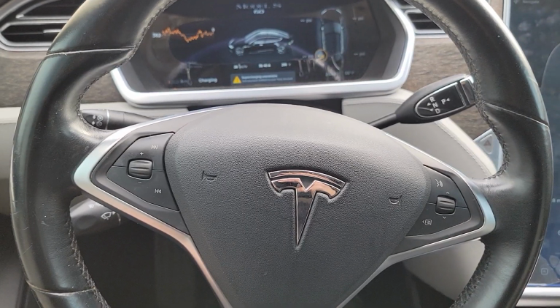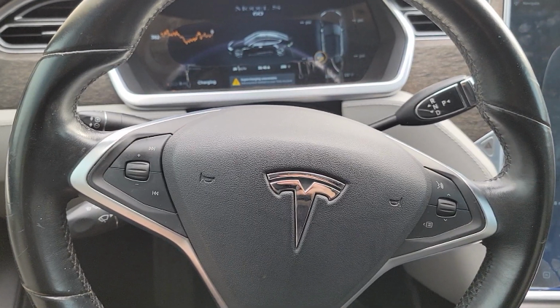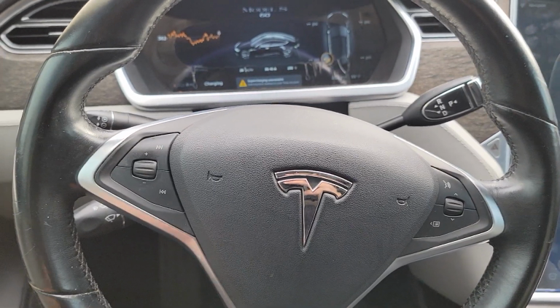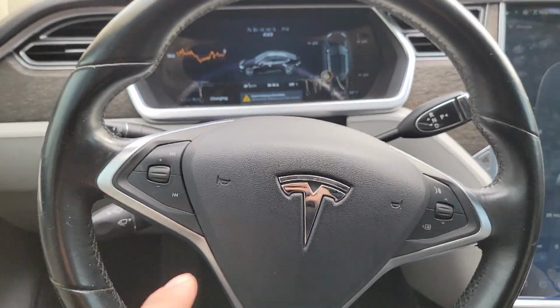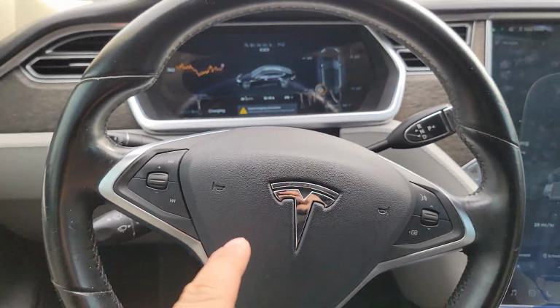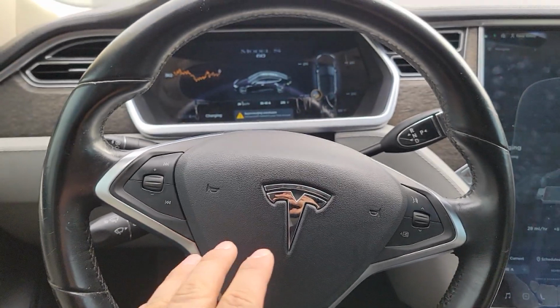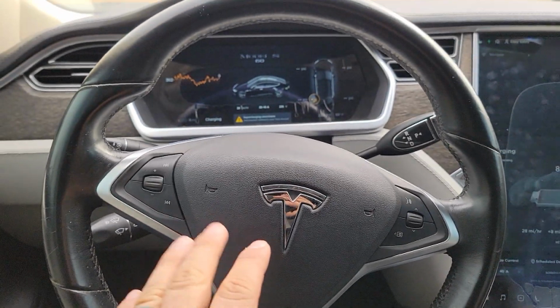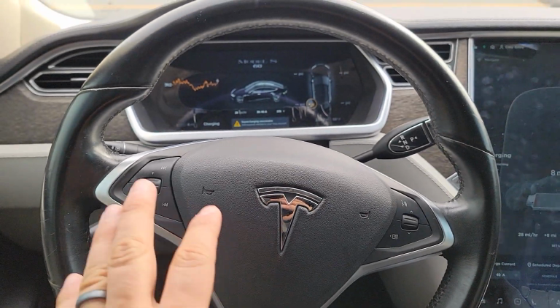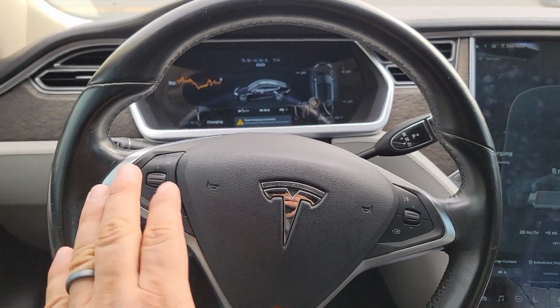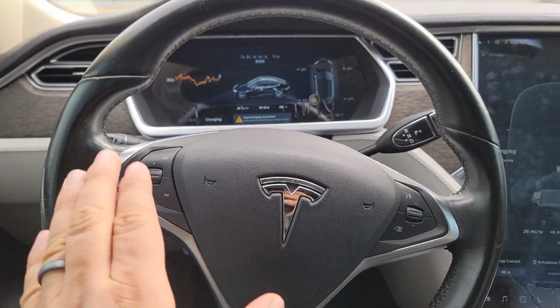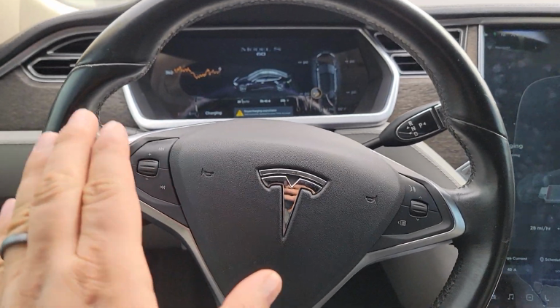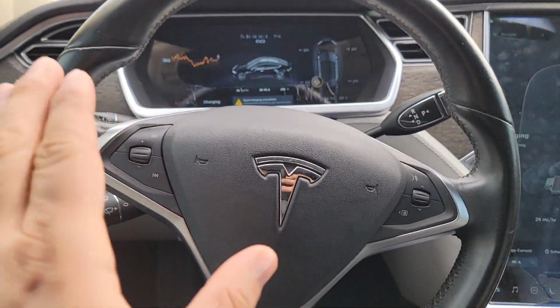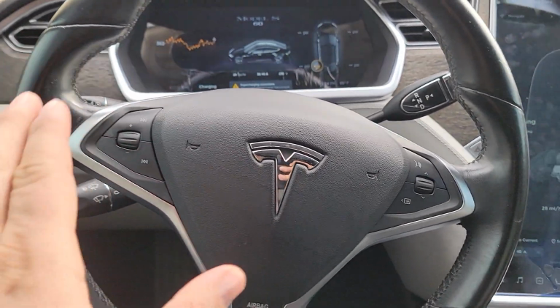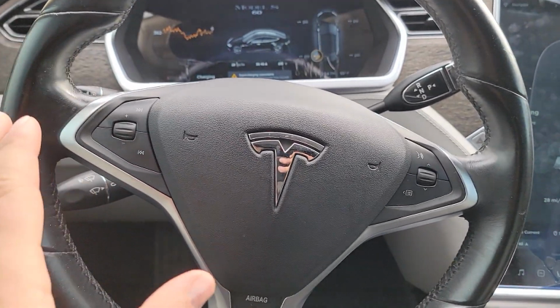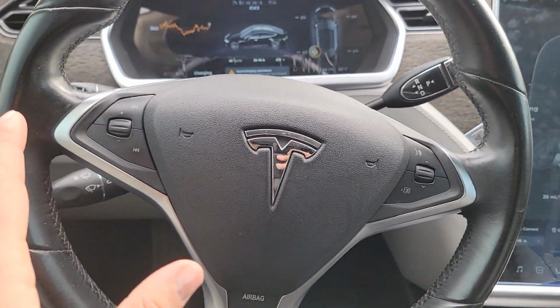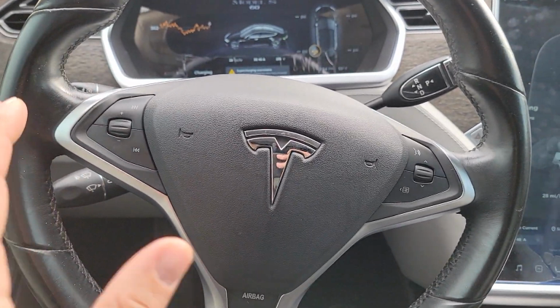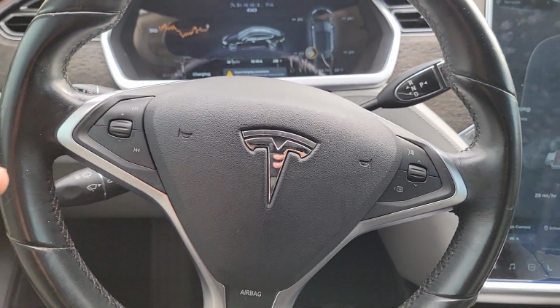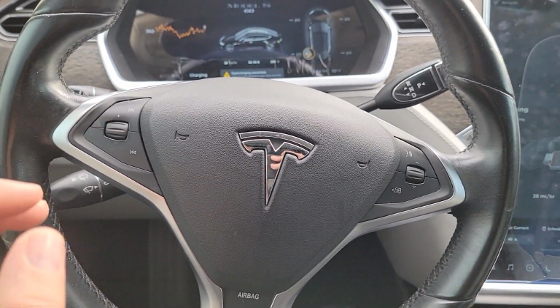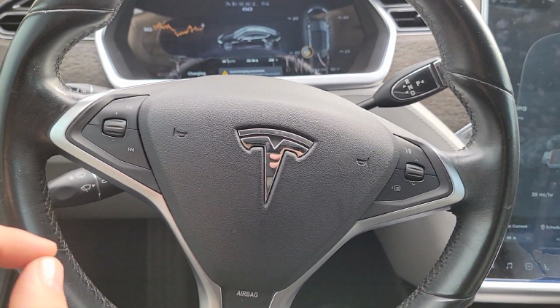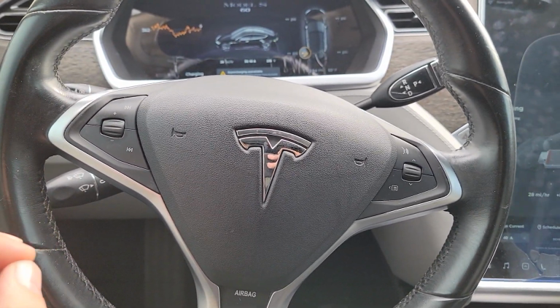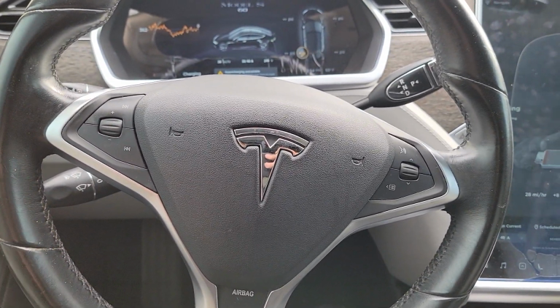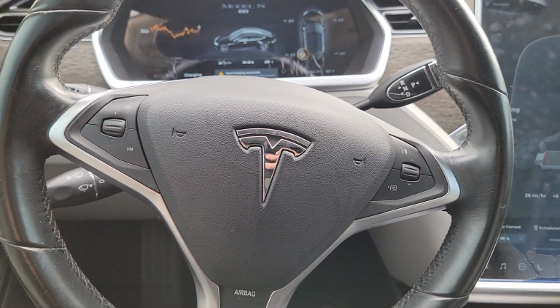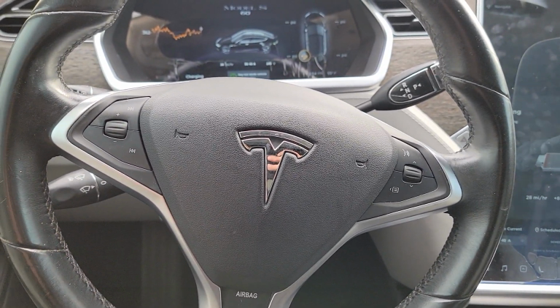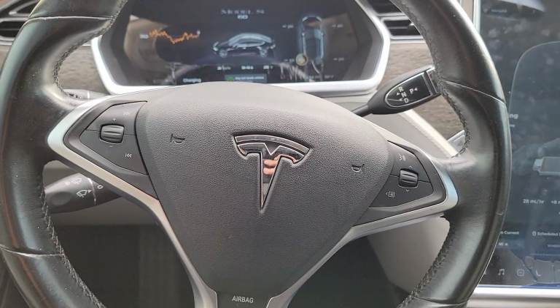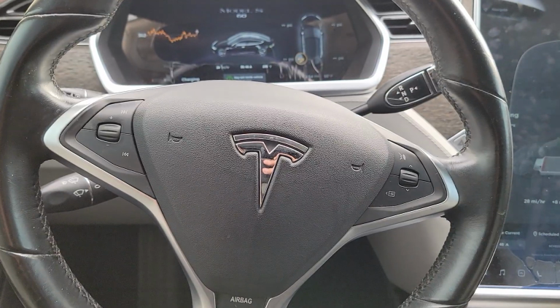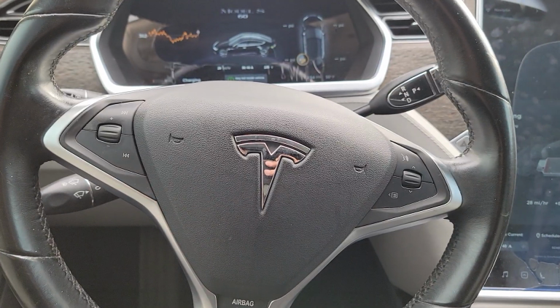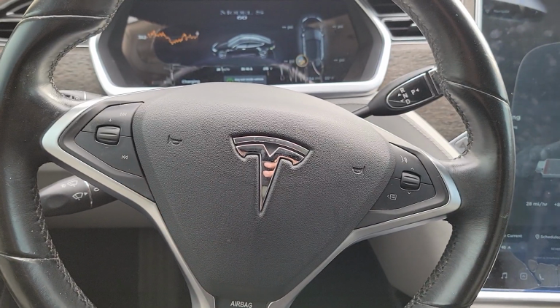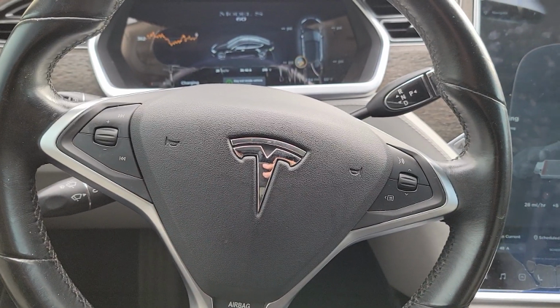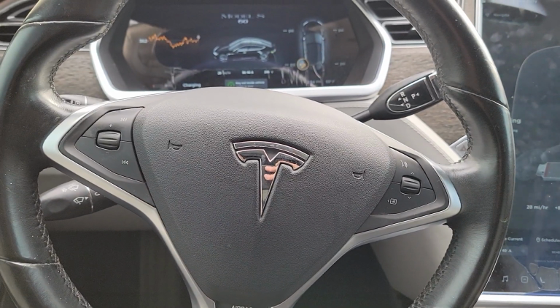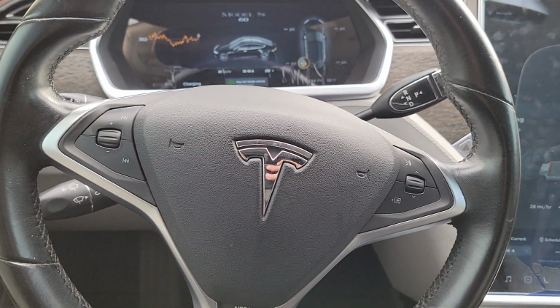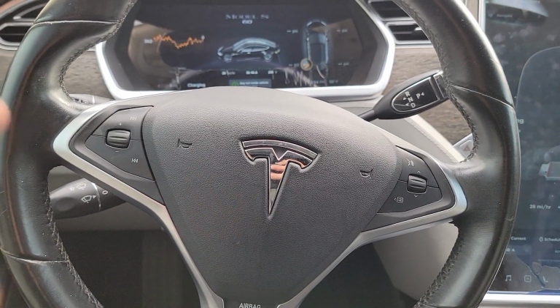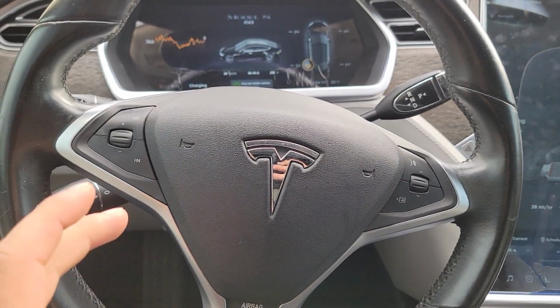Welcome to Ucanic. In this video we're going to show you how to diagnose the Tesla. Here we're working on a Tesla Model S.